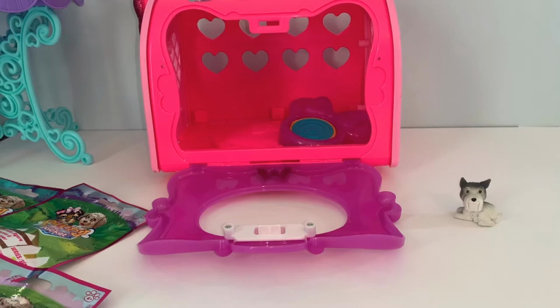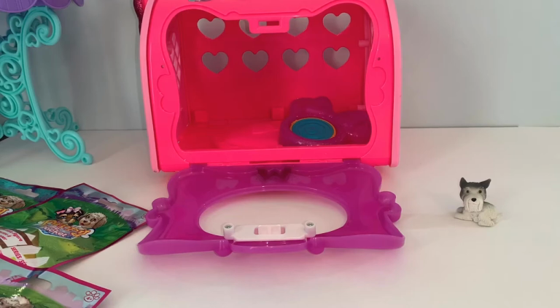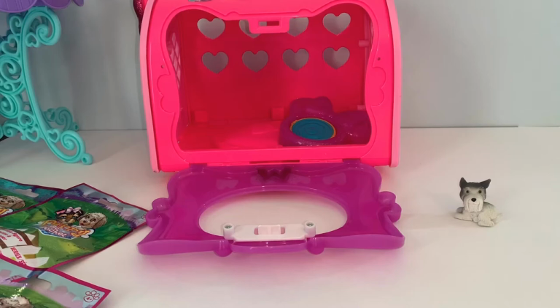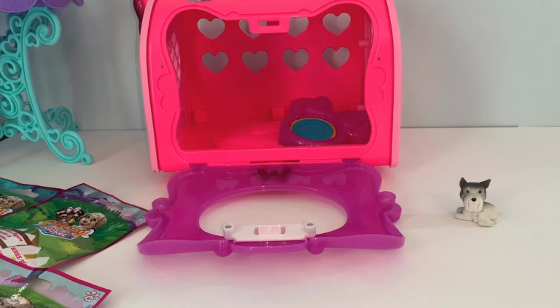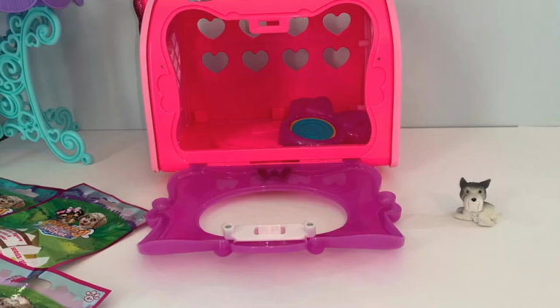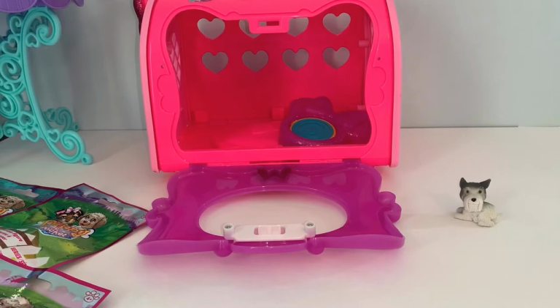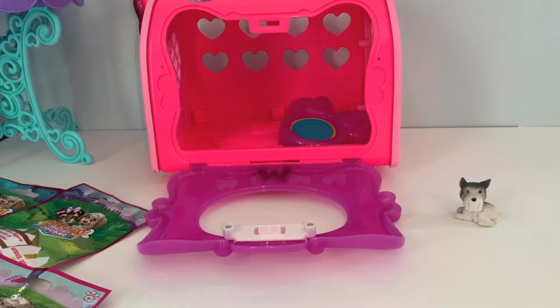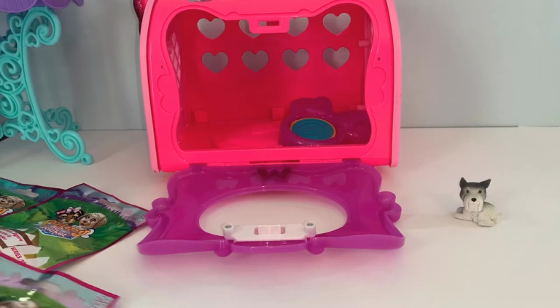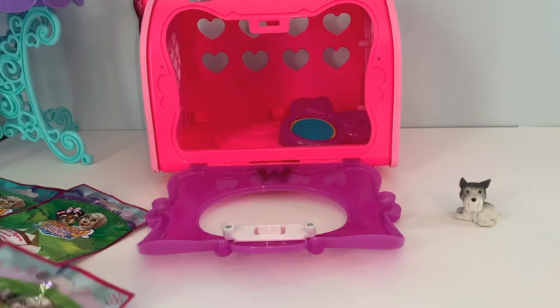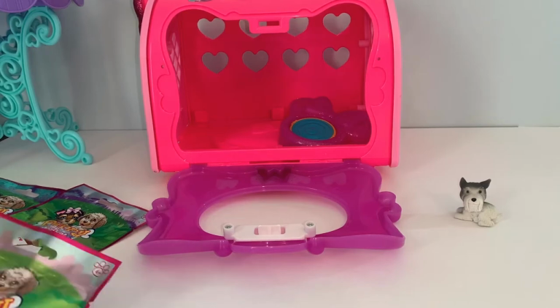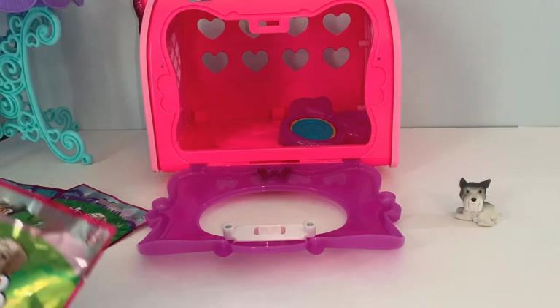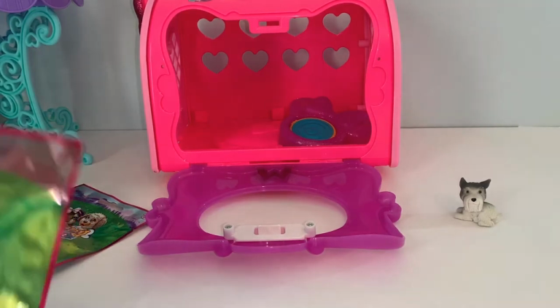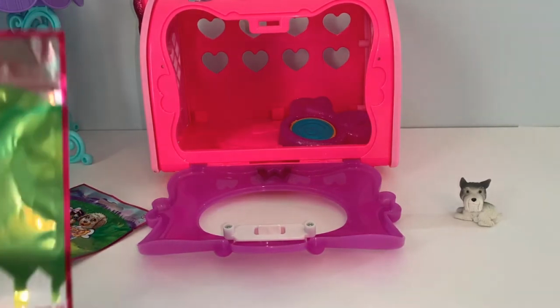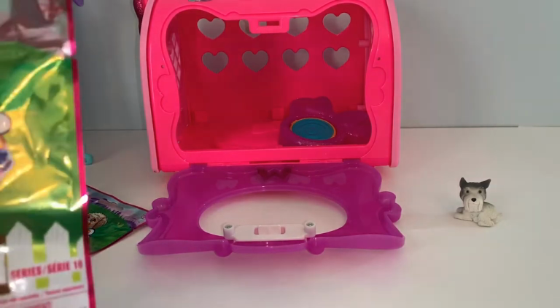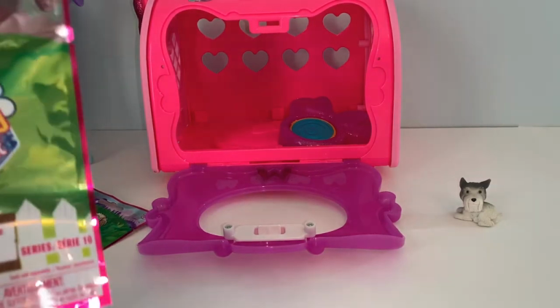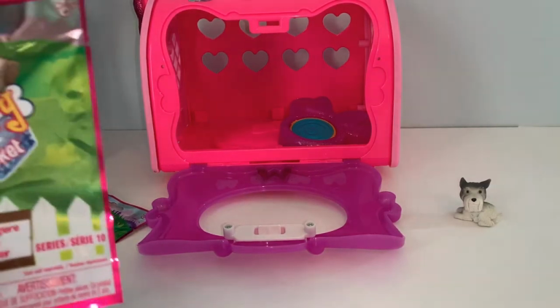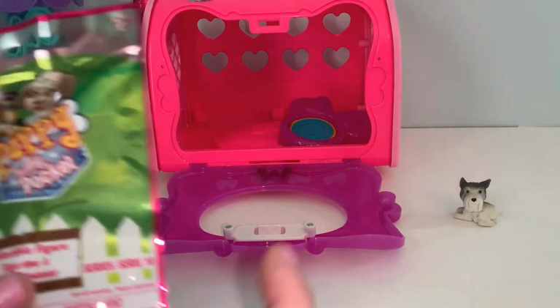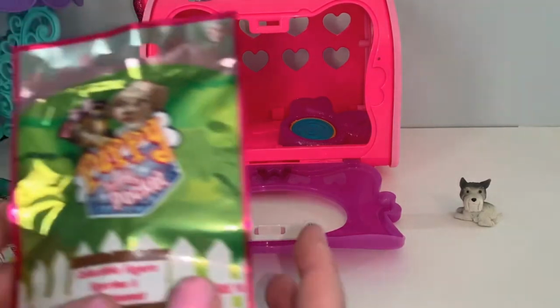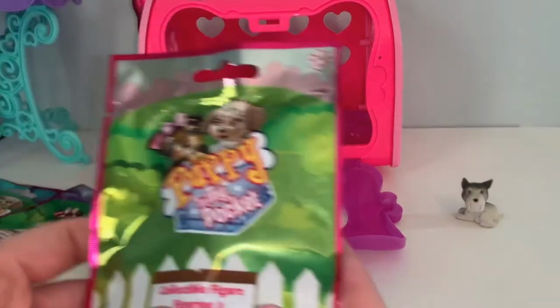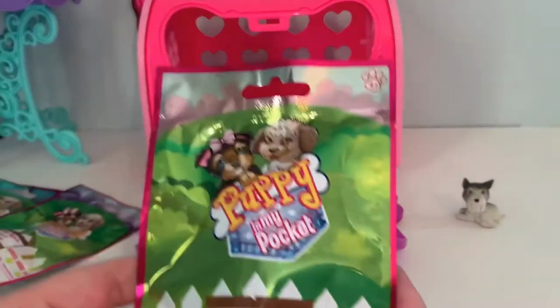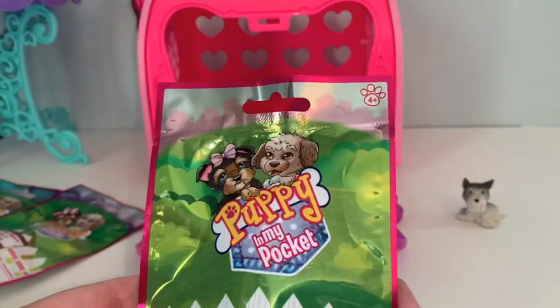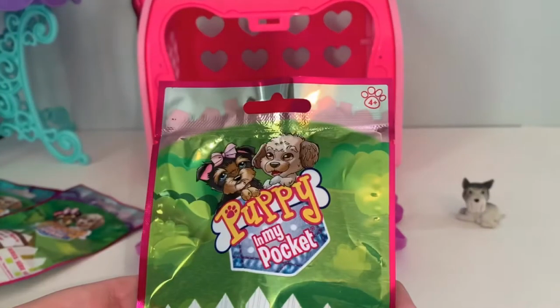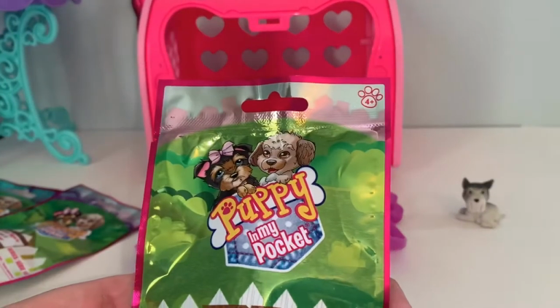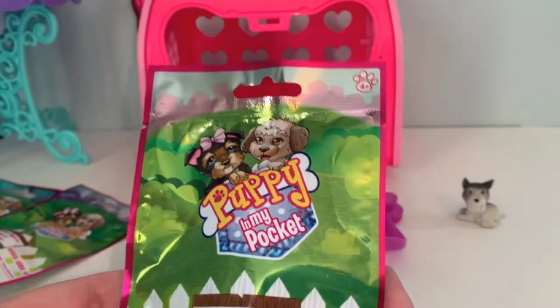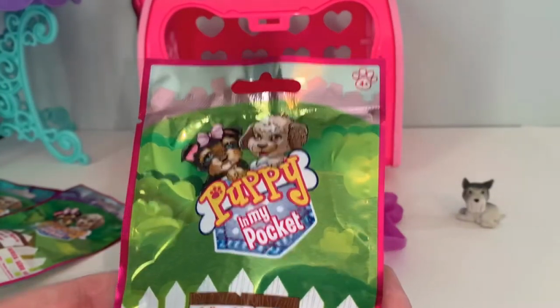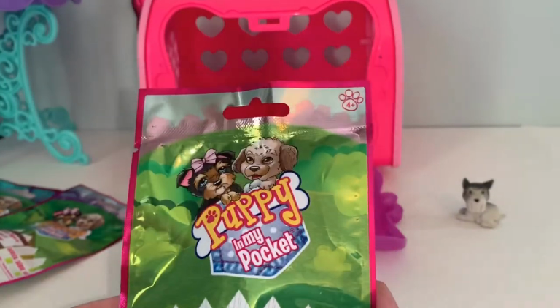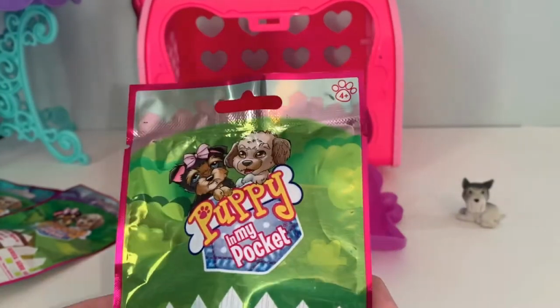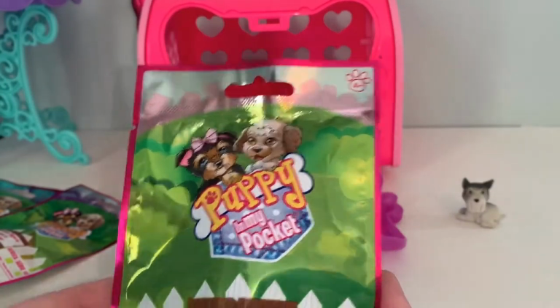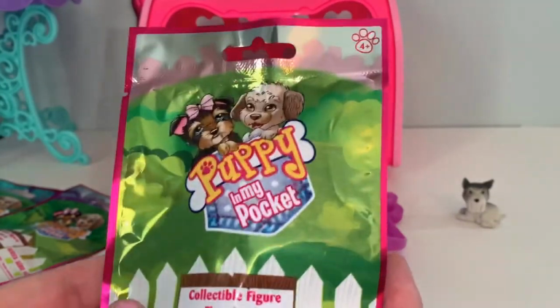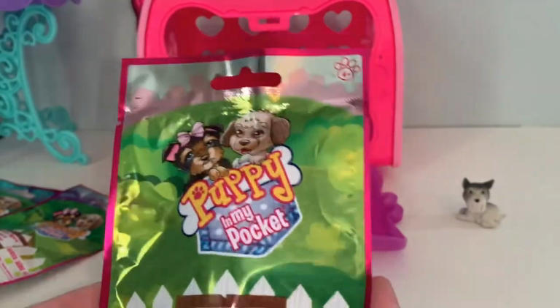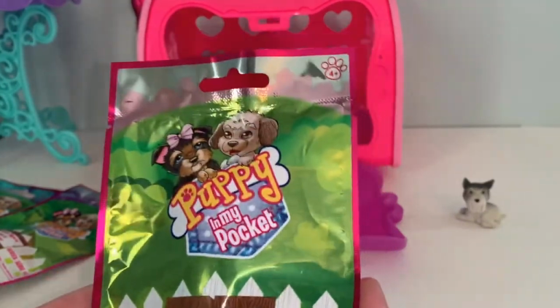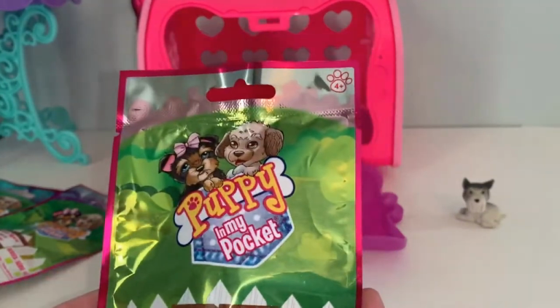Hi guys! Welcome back to Oodles of Toys. Today we are going to adopt some puppies!